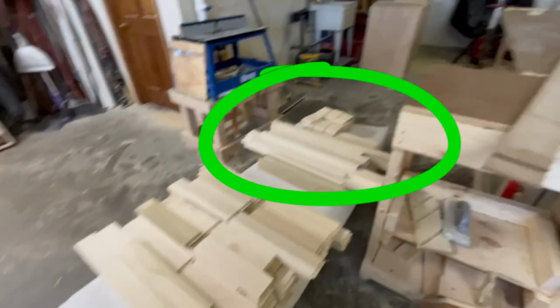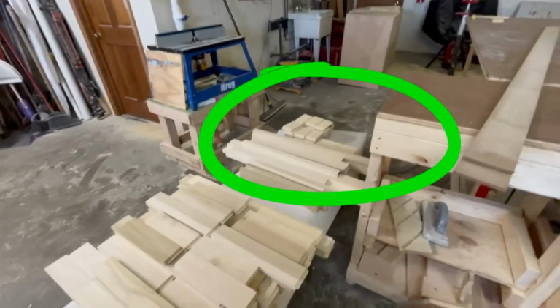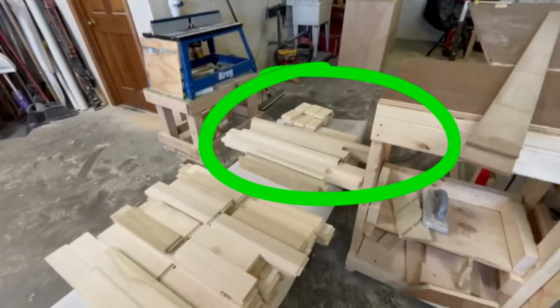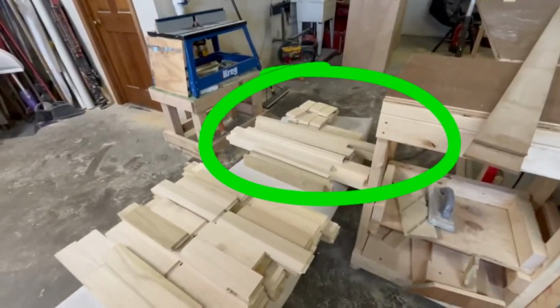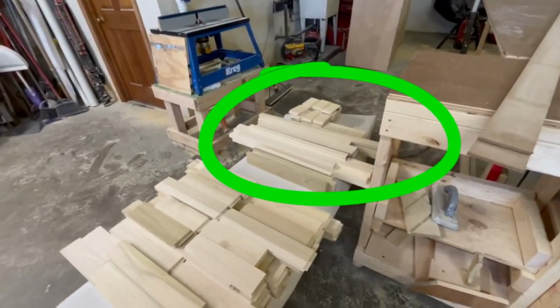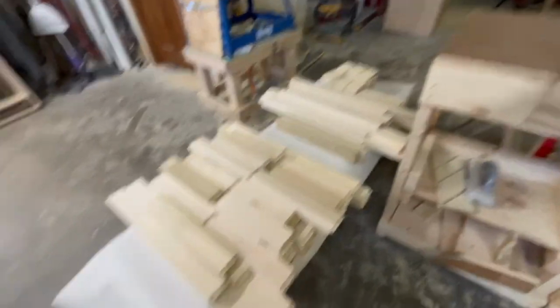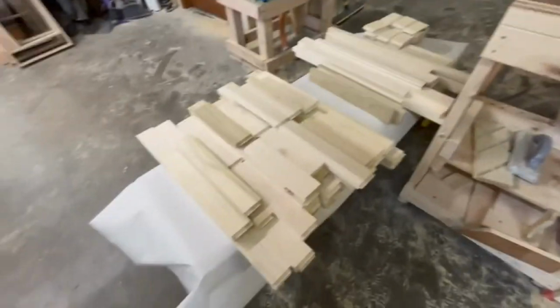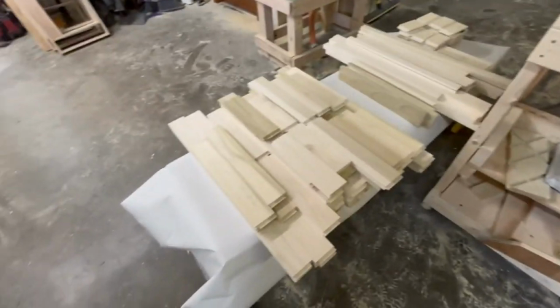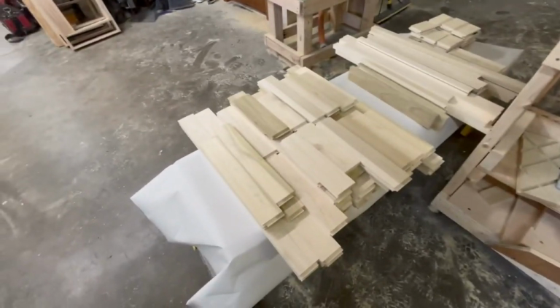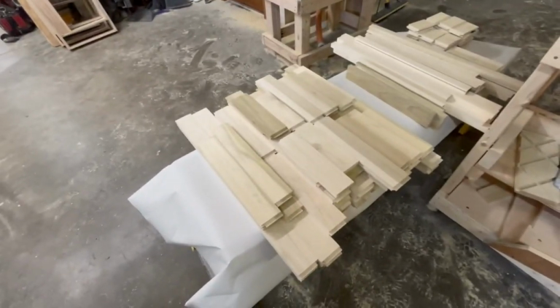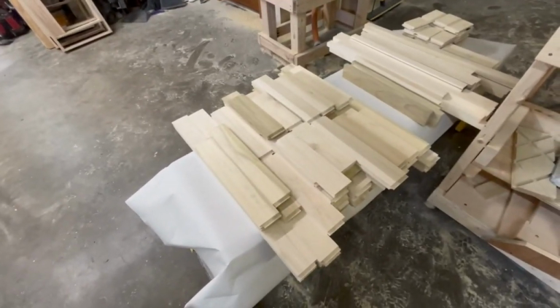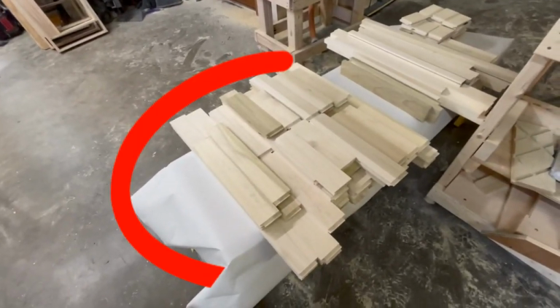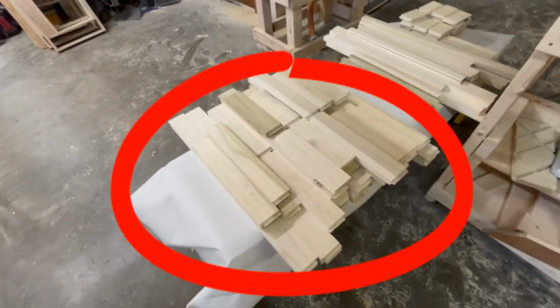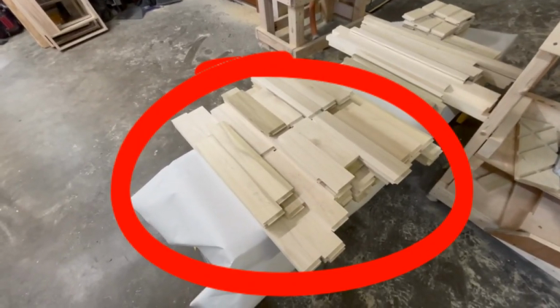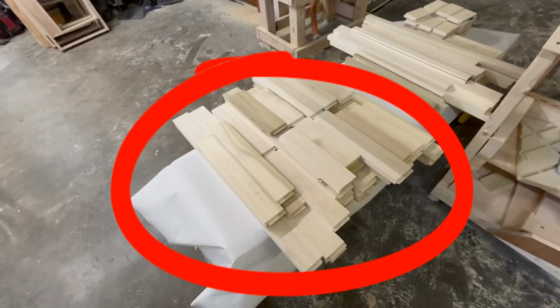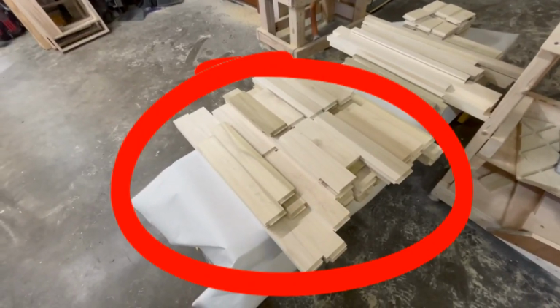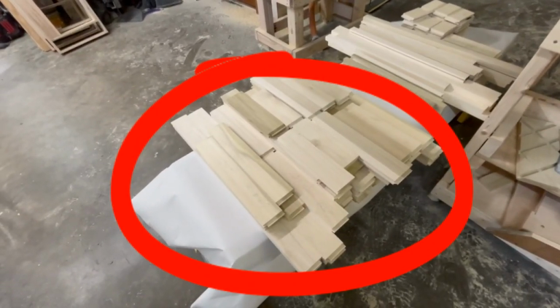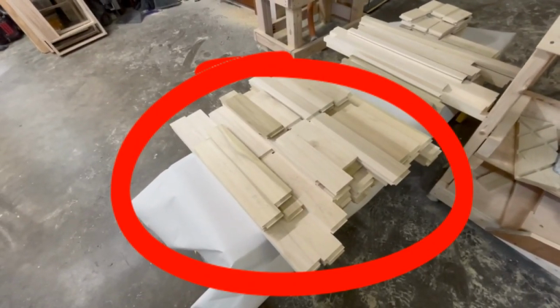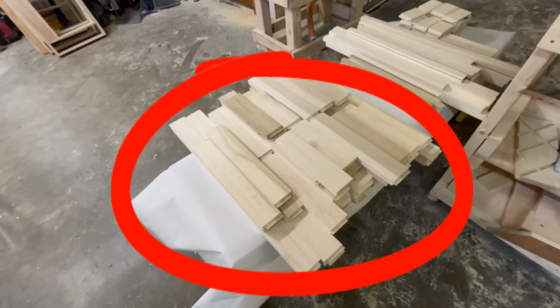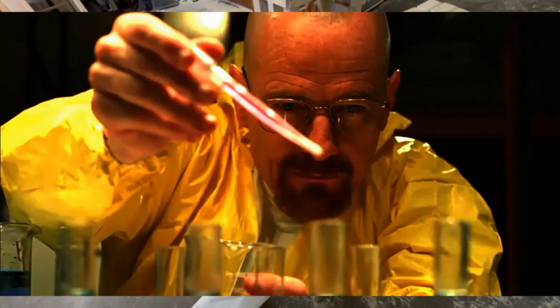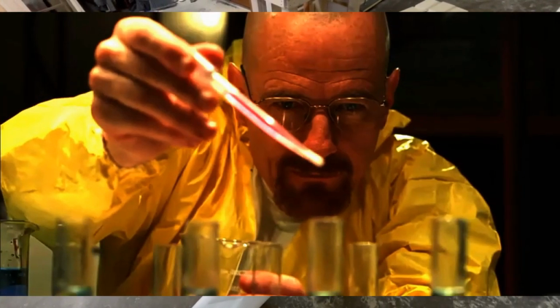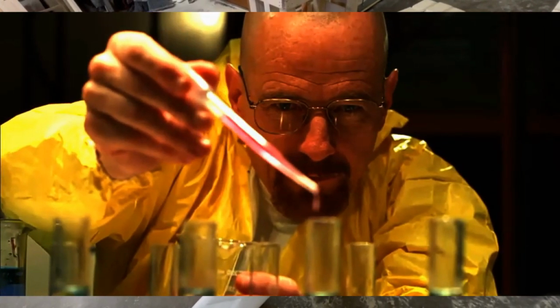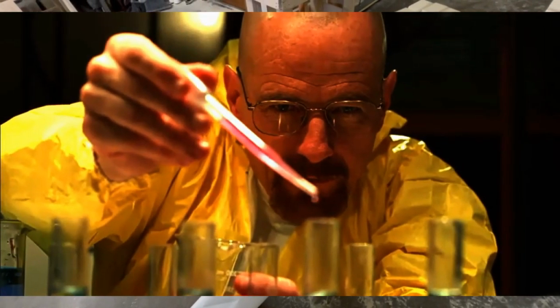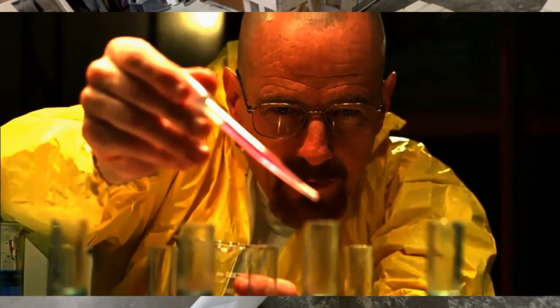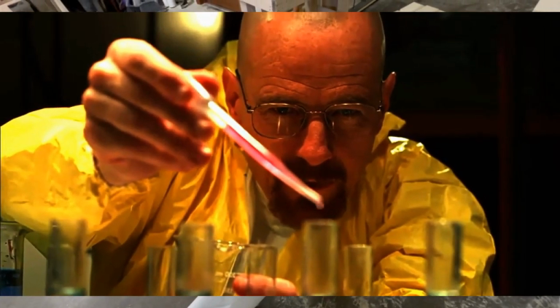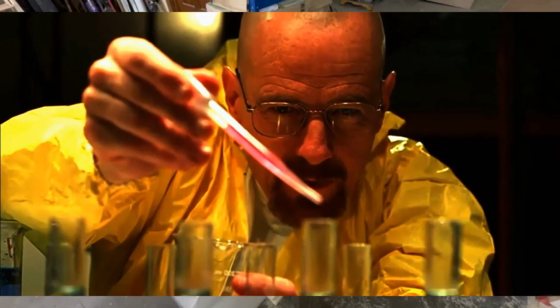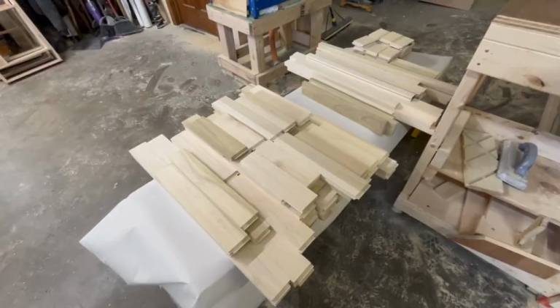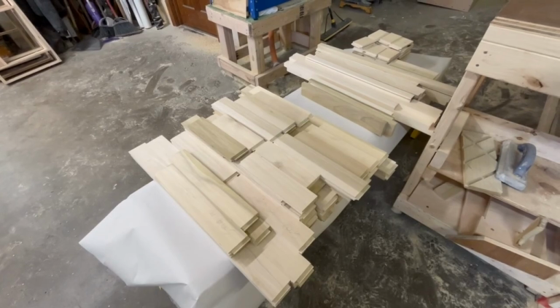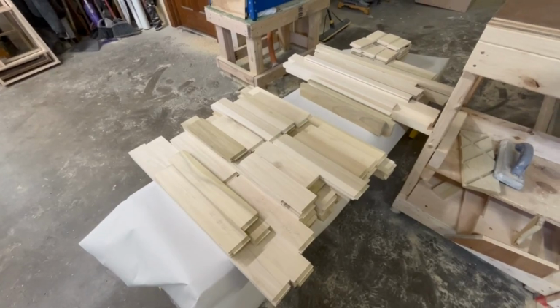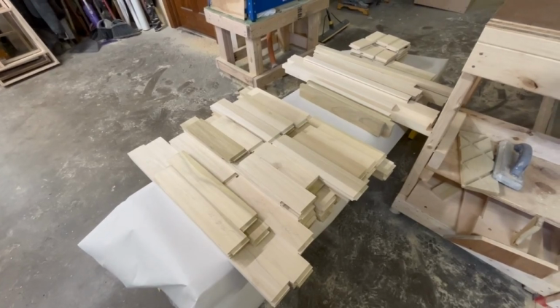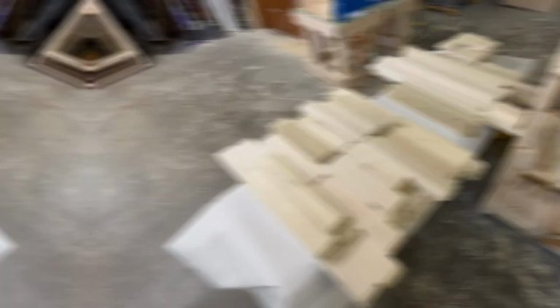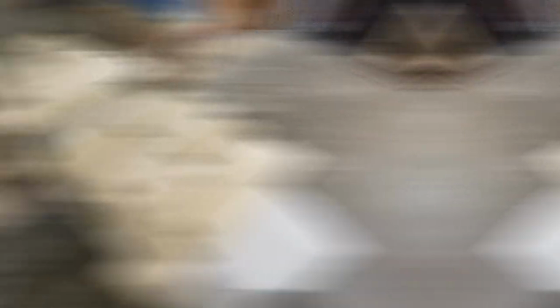Drawers are good. Doors are not. And we still gotta make the uppers. Alright, moving on.